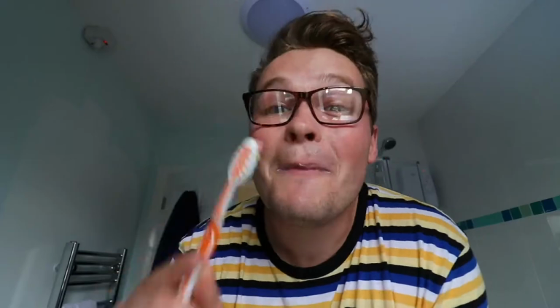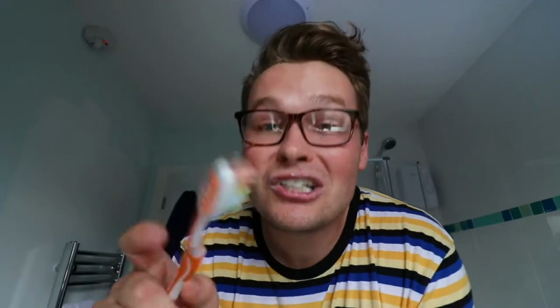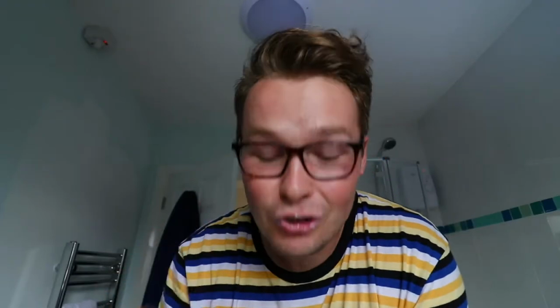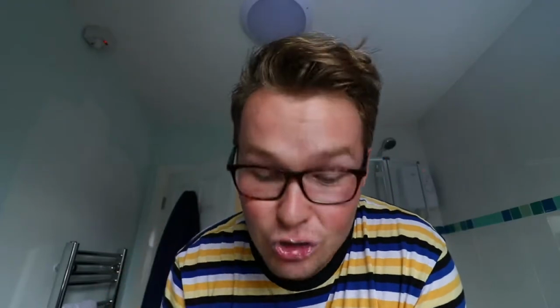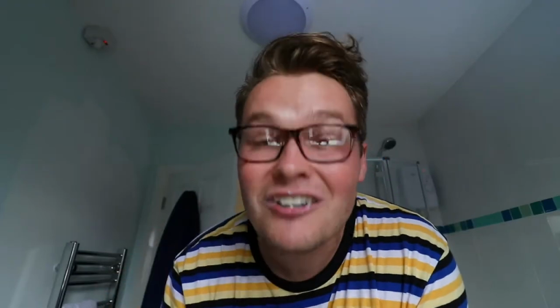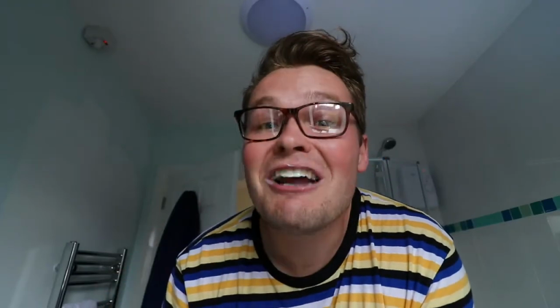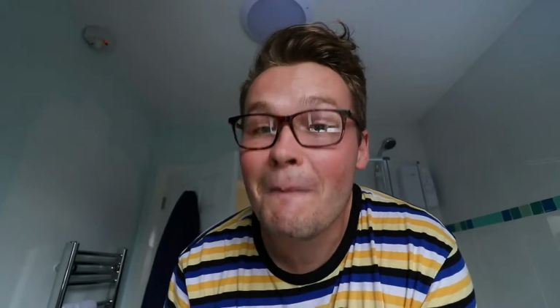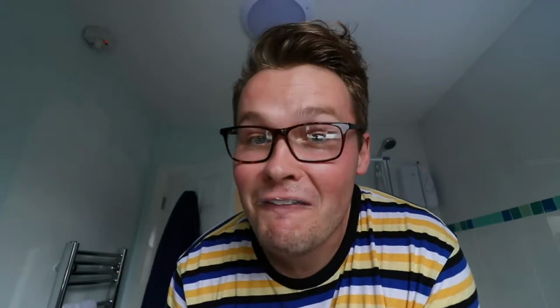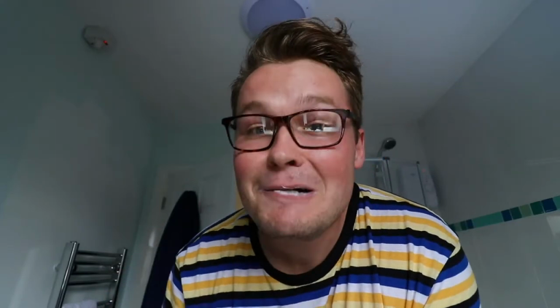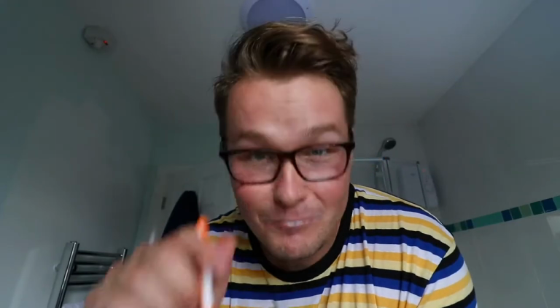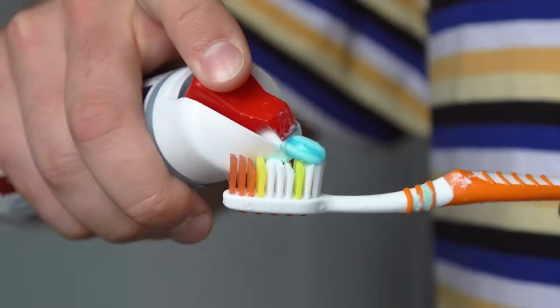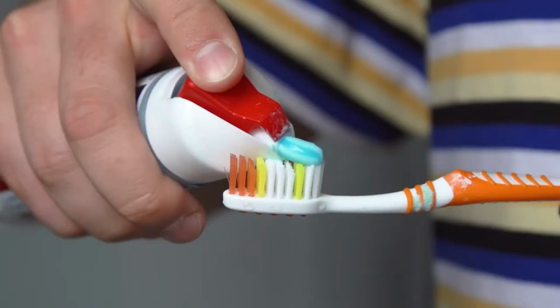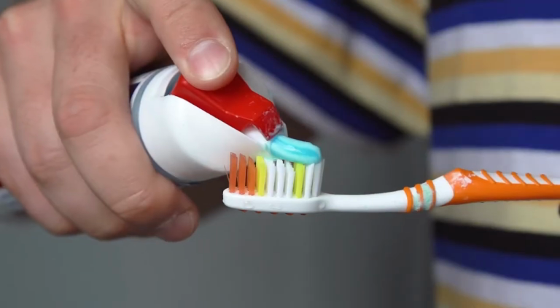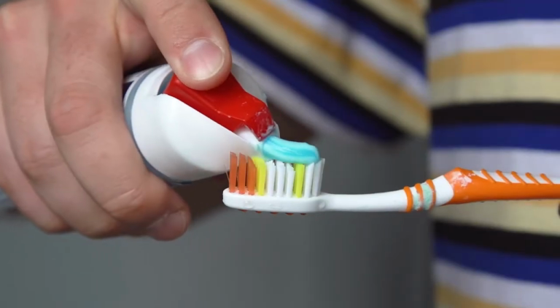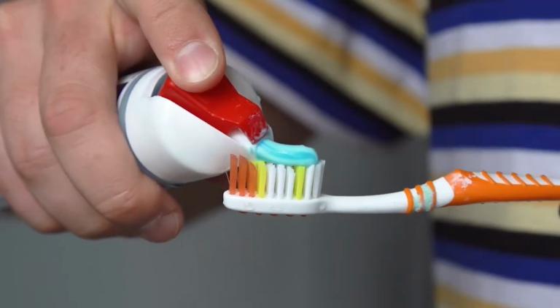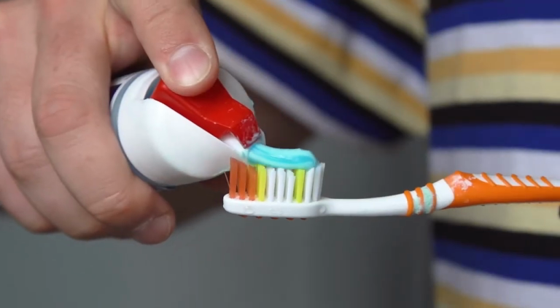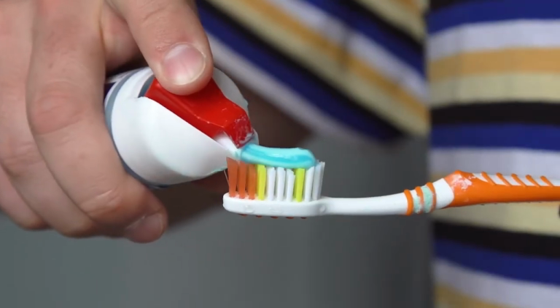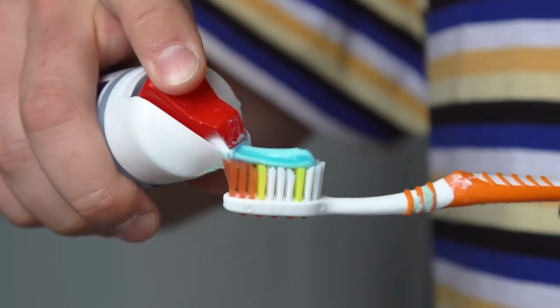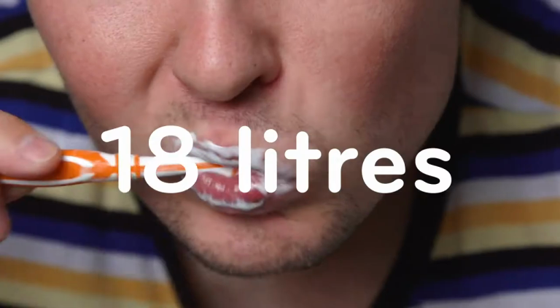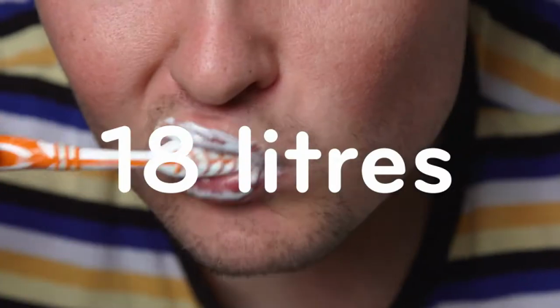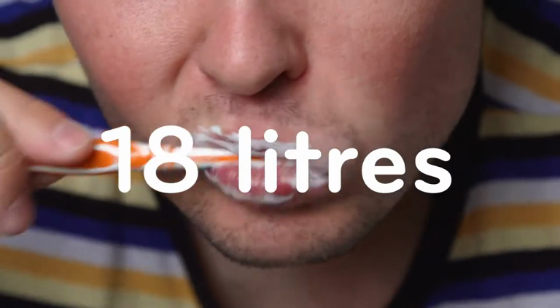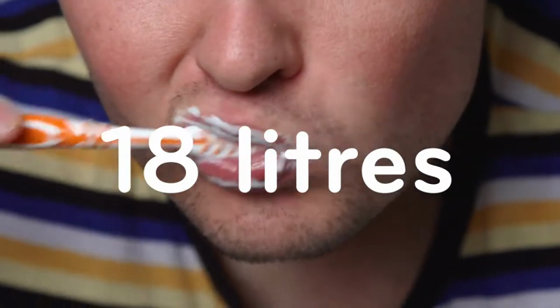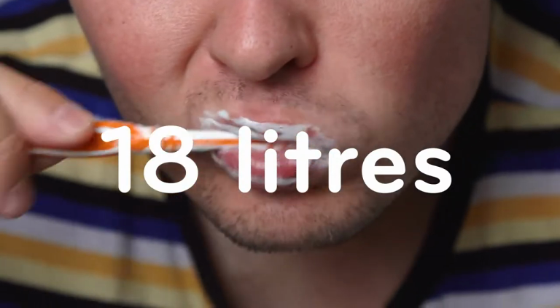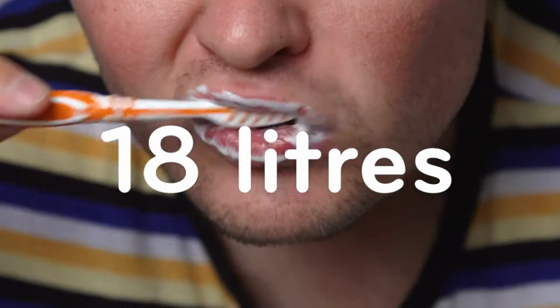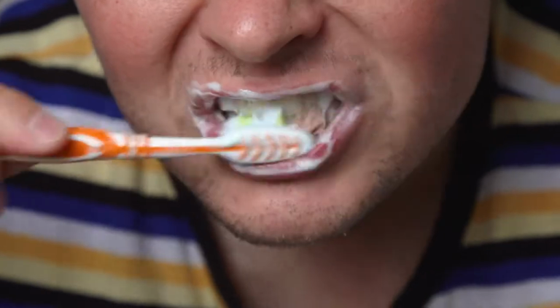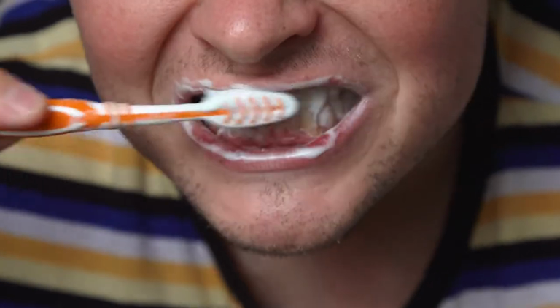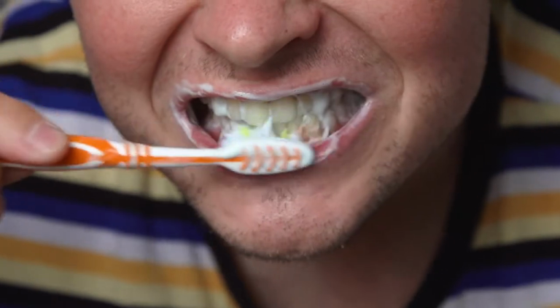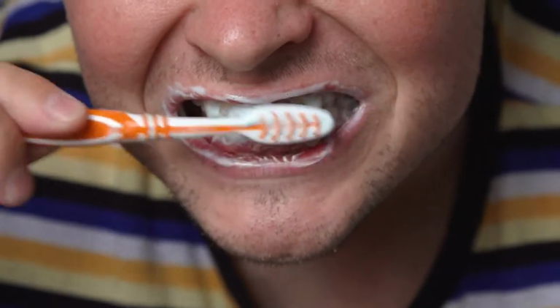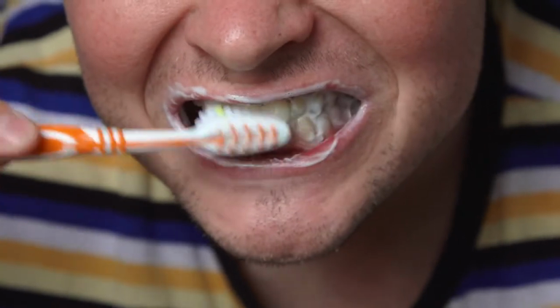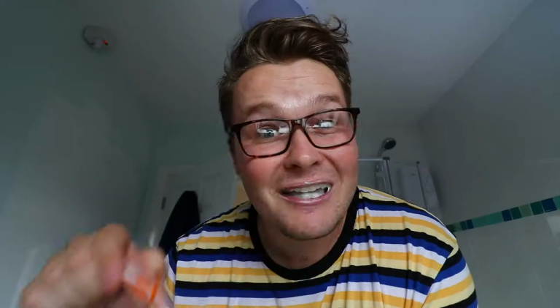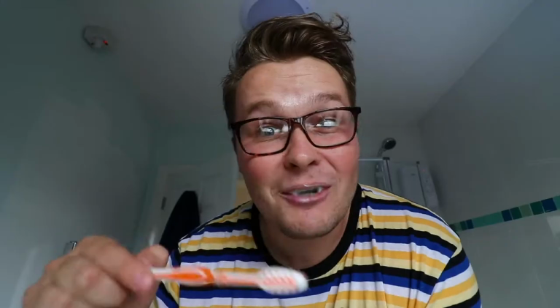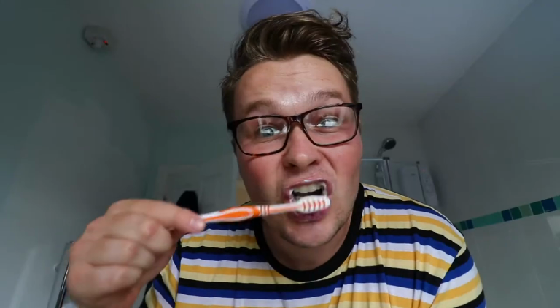Make sure you turn the tap off when you're brushing your teeth, because we waste over 18 litres of water every day by keeping it on.